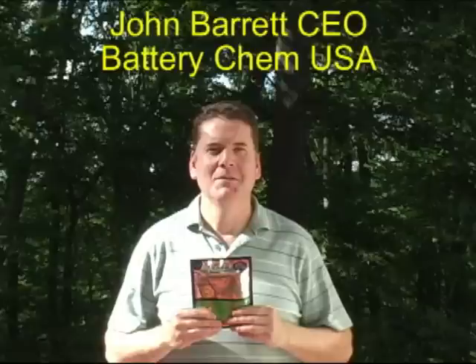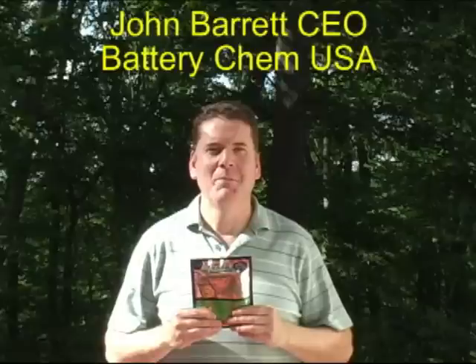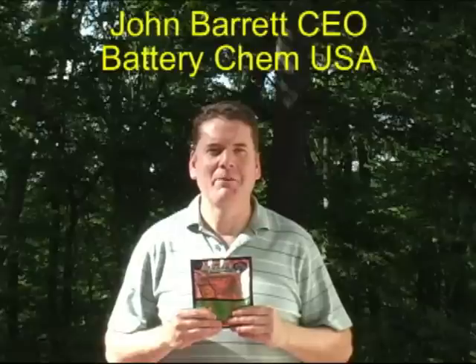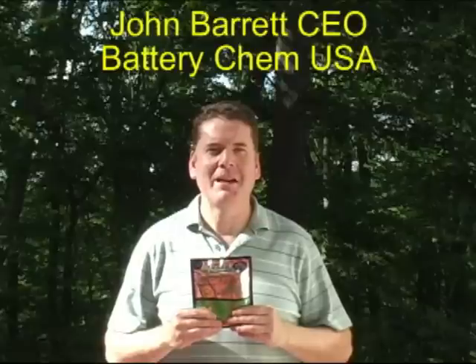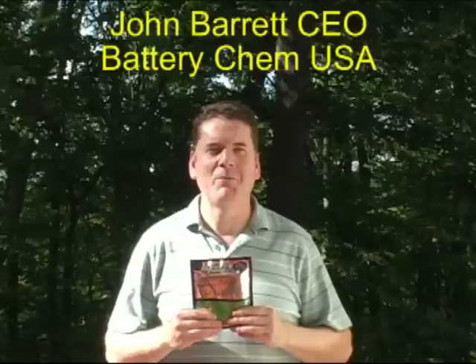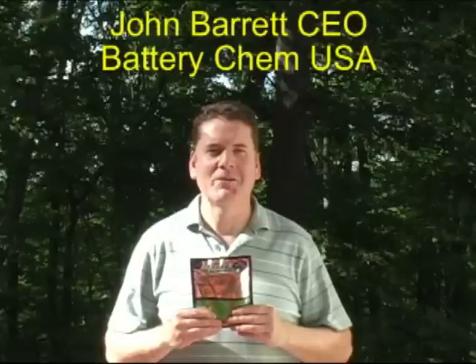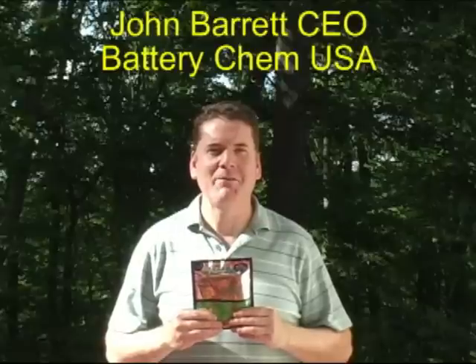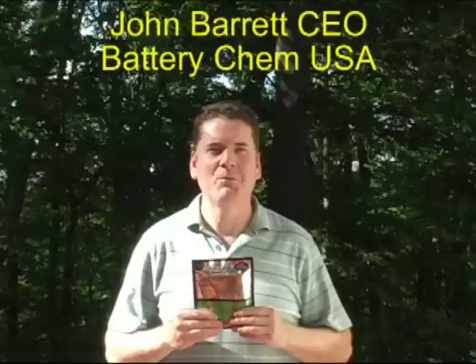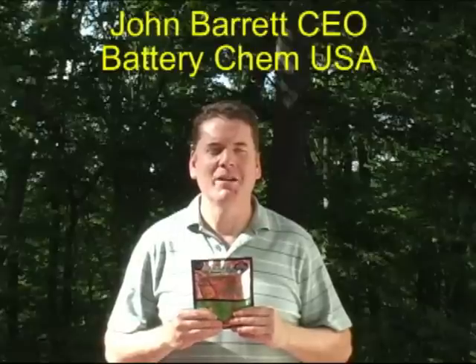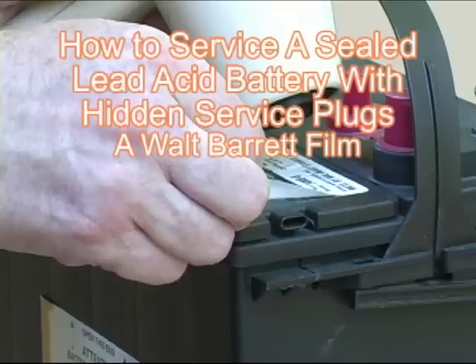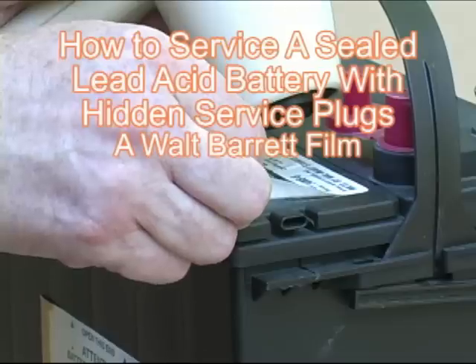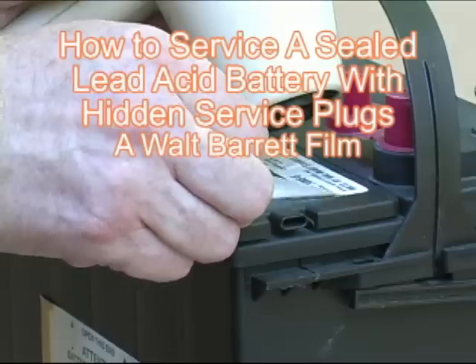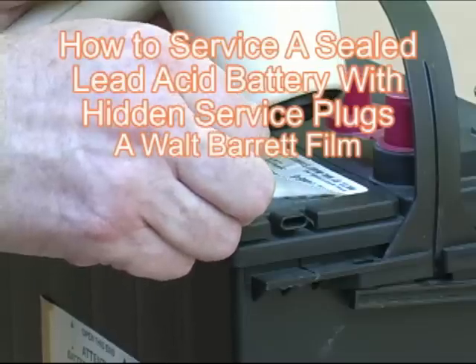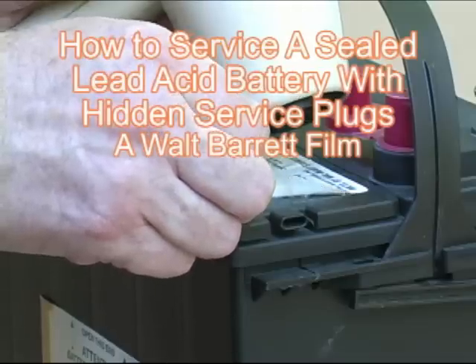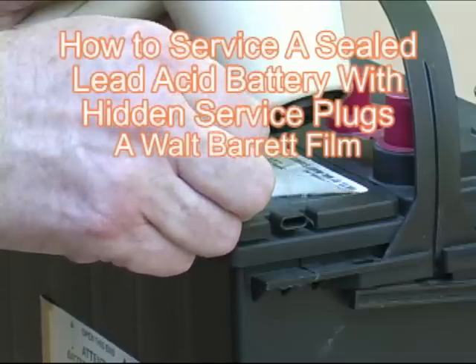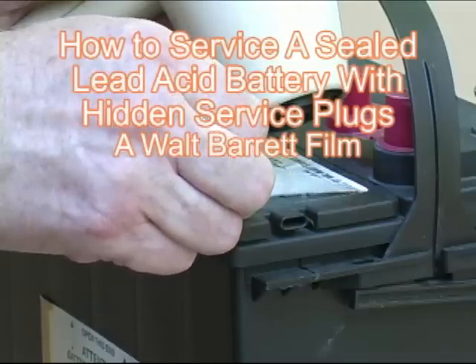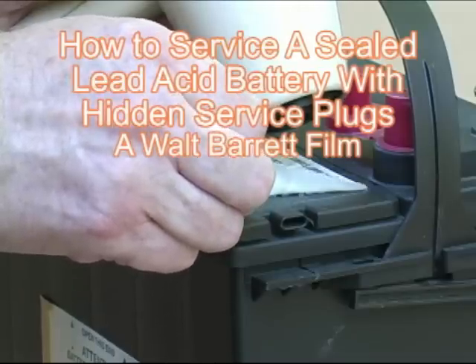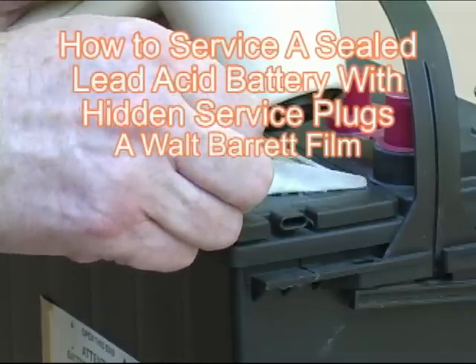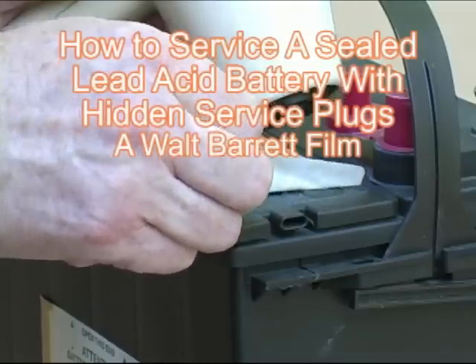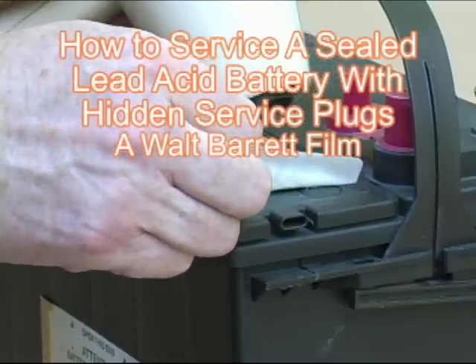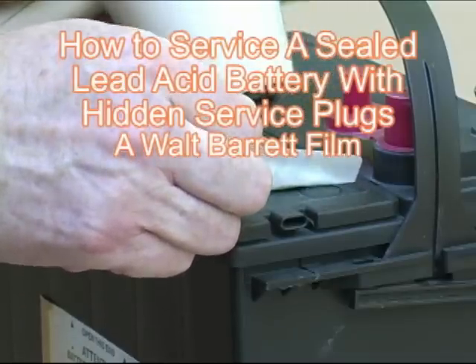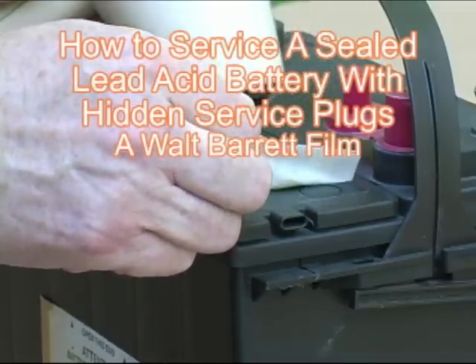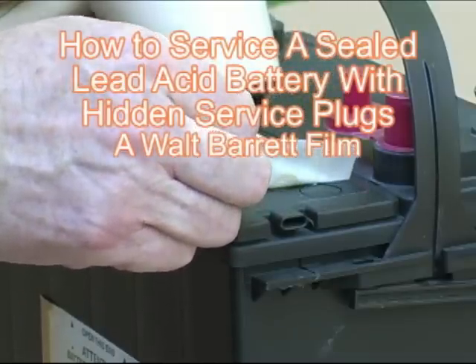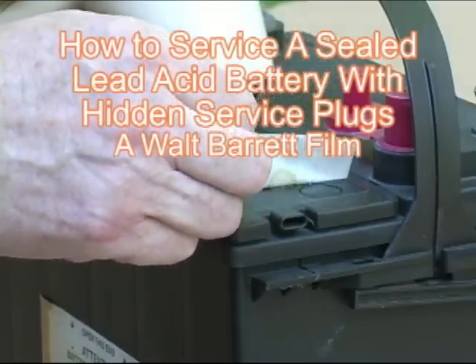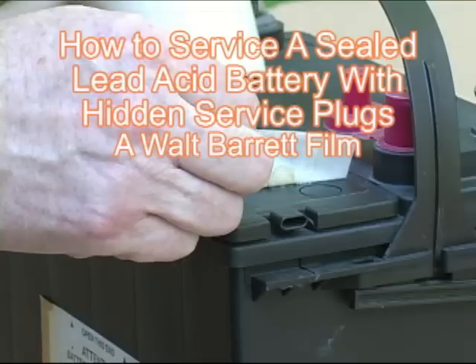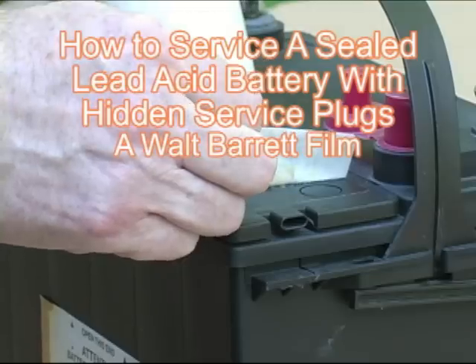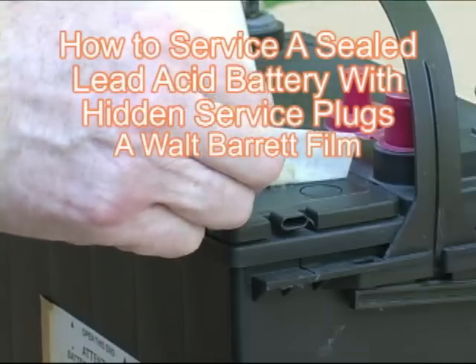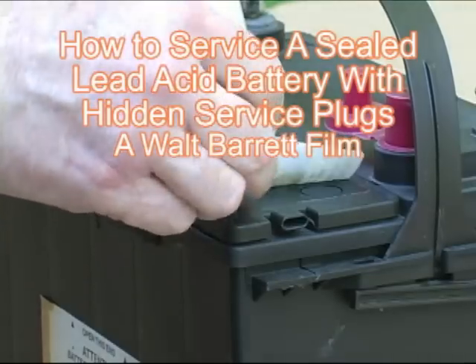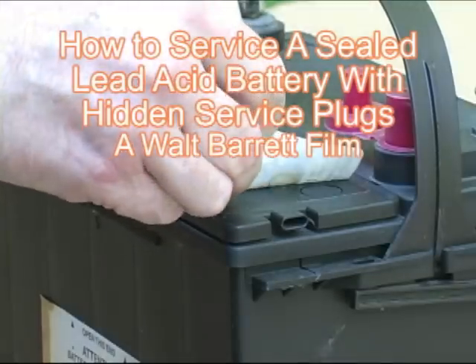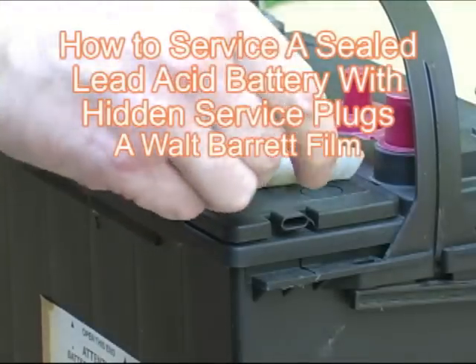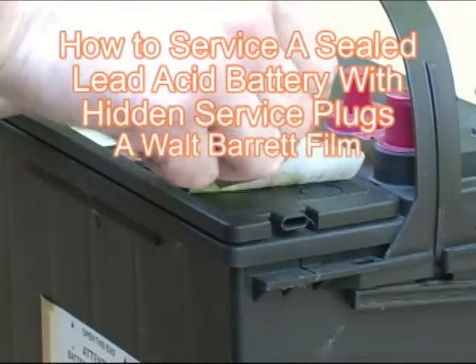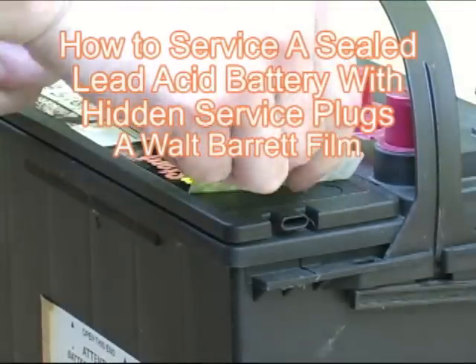Battery Chem will save you money. This video is brought to you by the makers of Battery Chem.